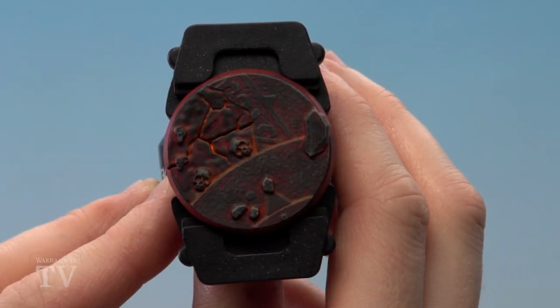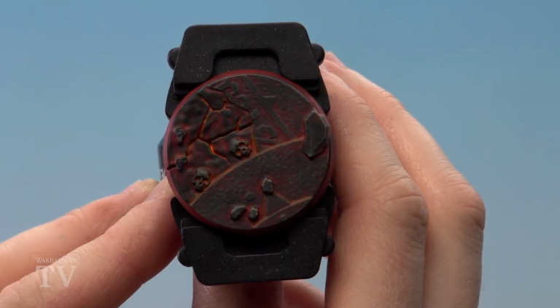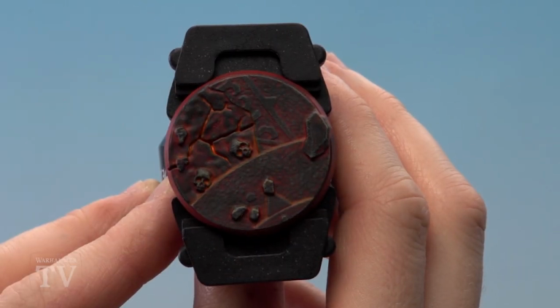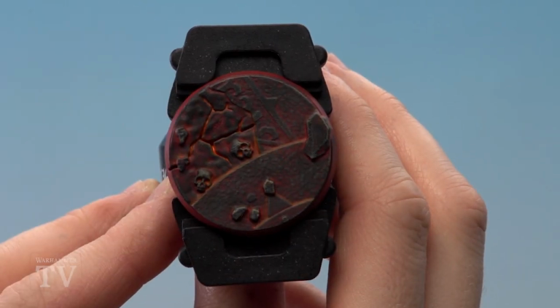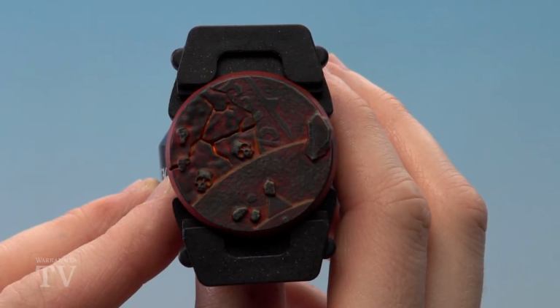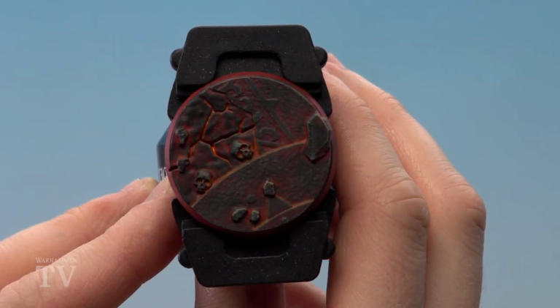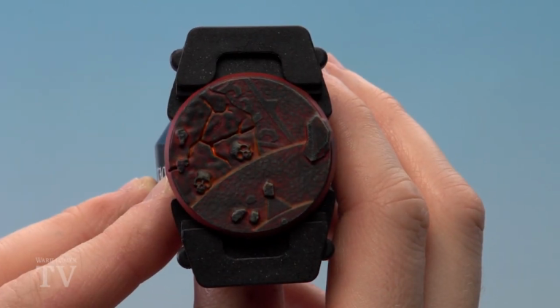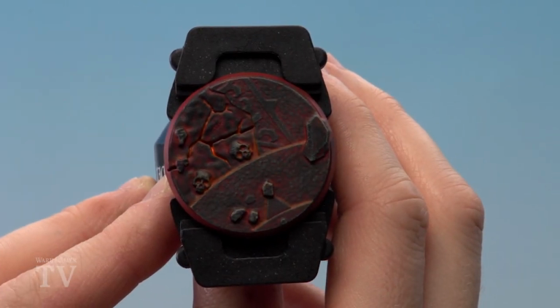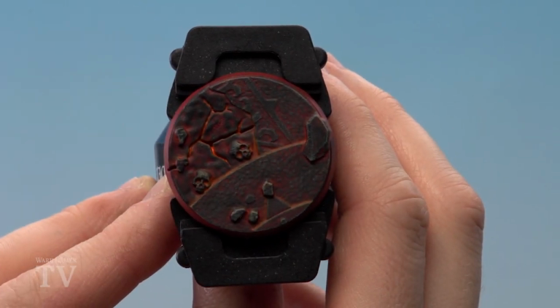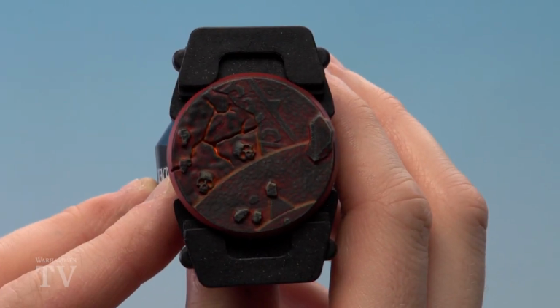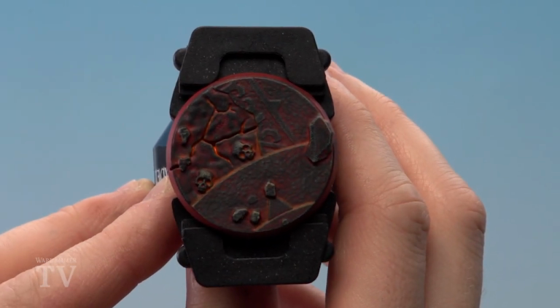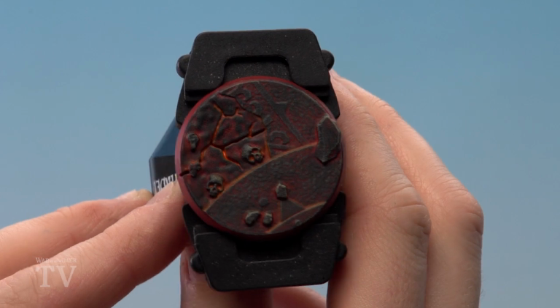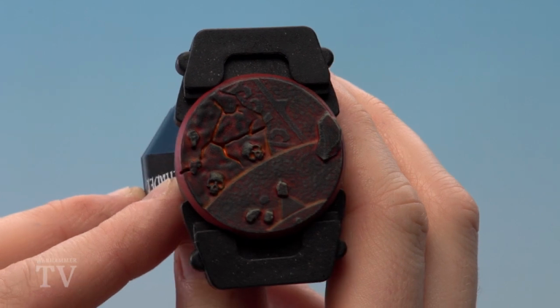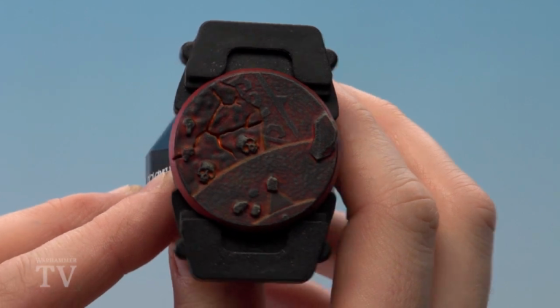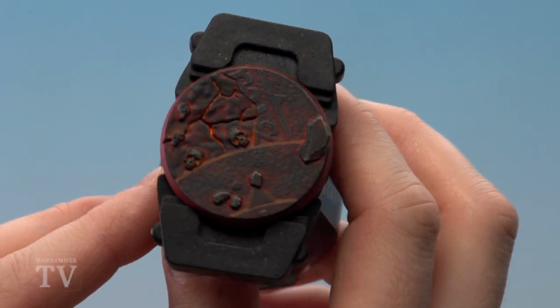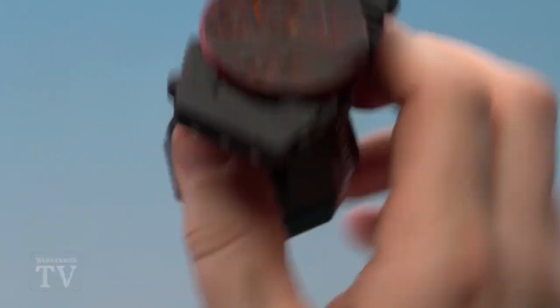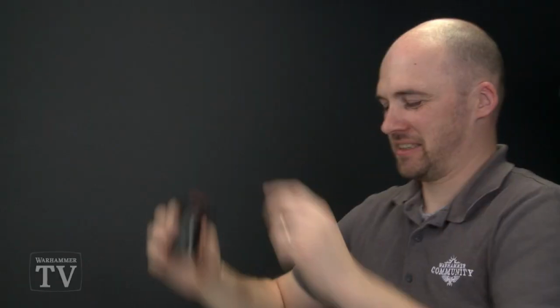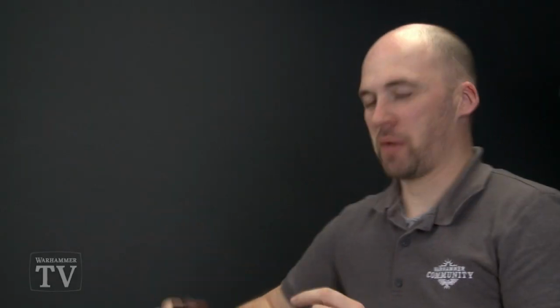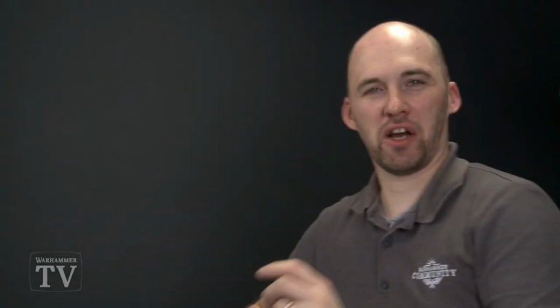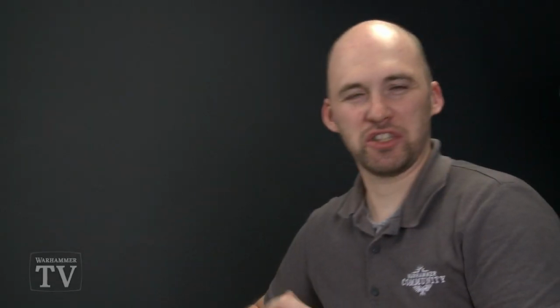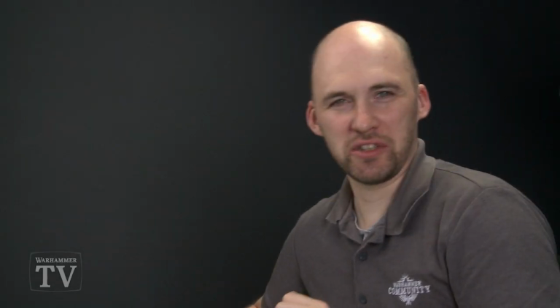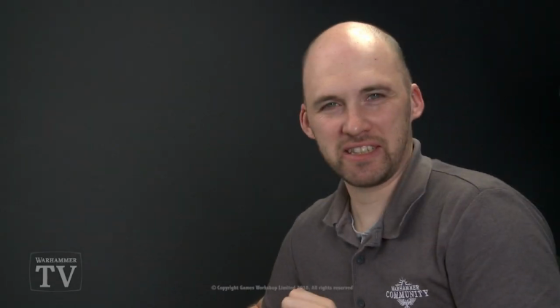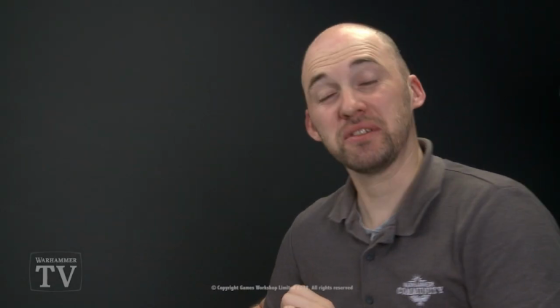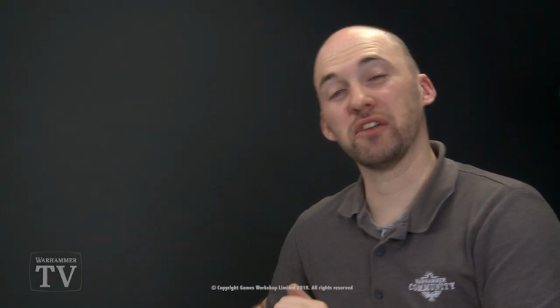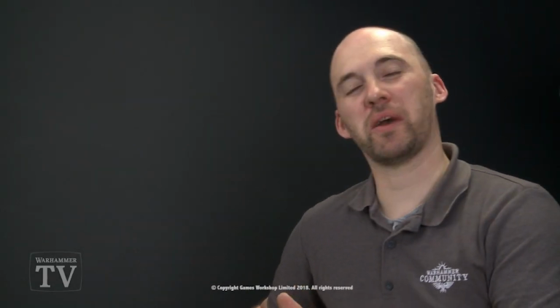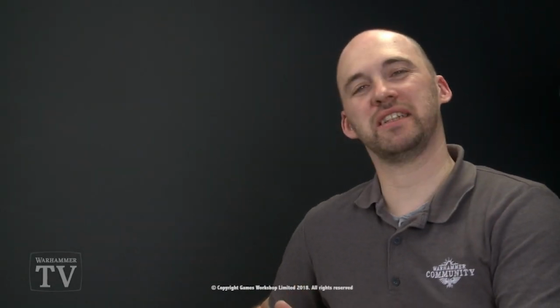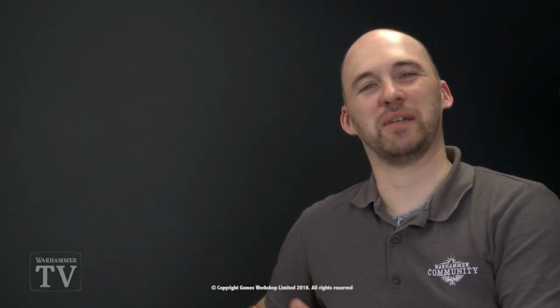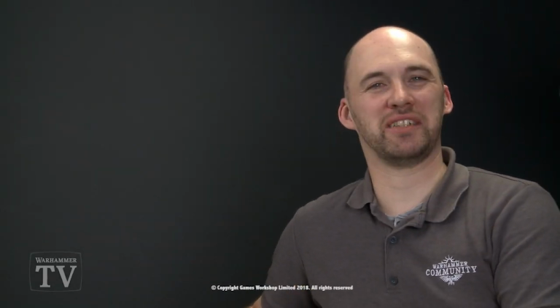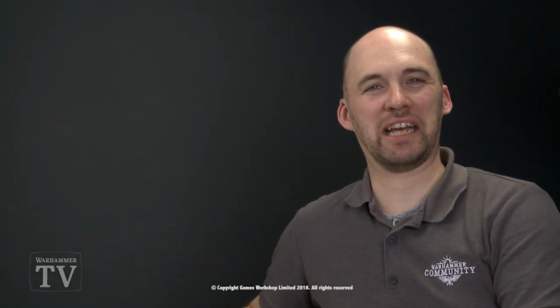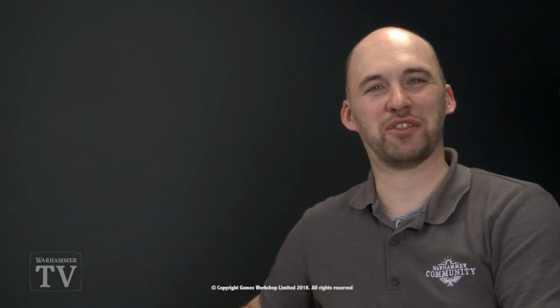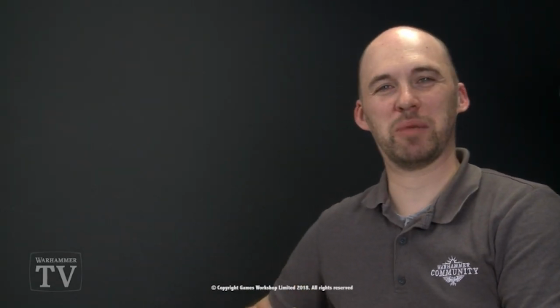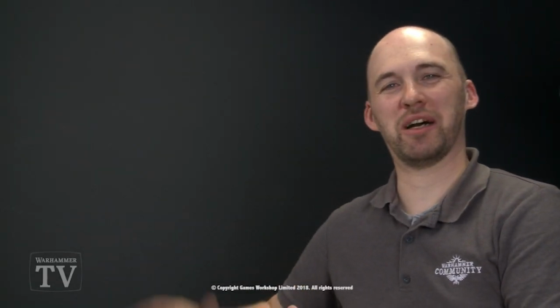With the orange now applied in those recesses, the base is now completed. I hope you guys enjoyed this — keep sending those requests in and we'll see you again soon. Bye bye.